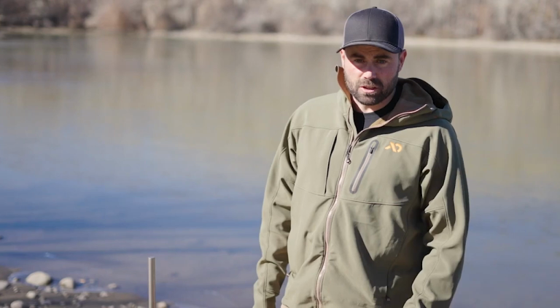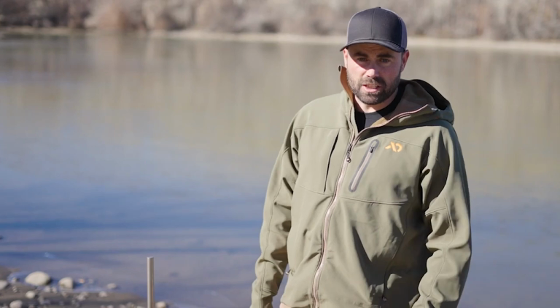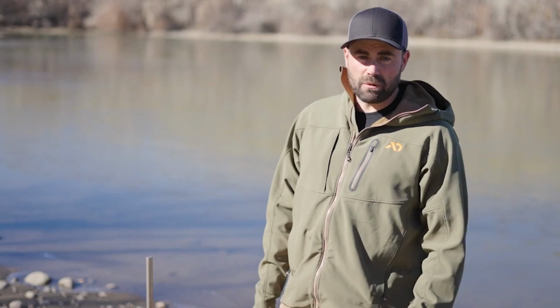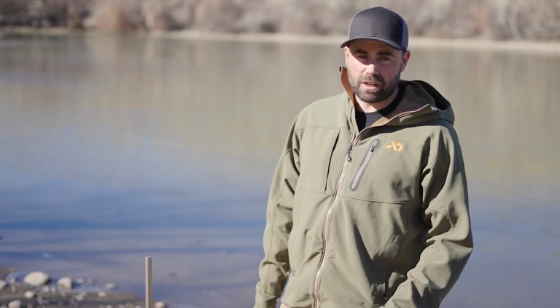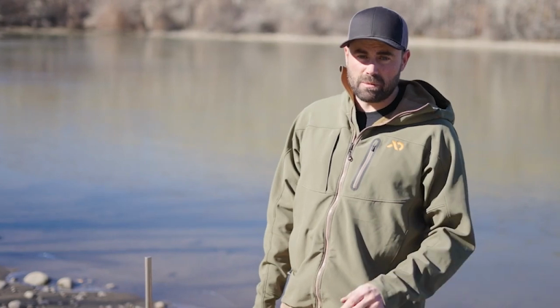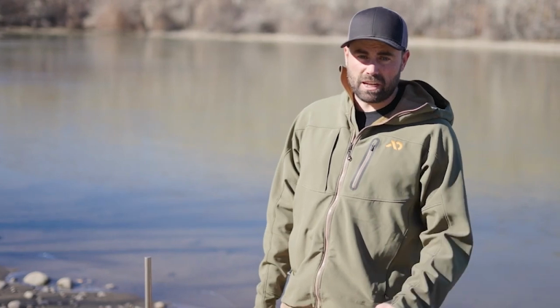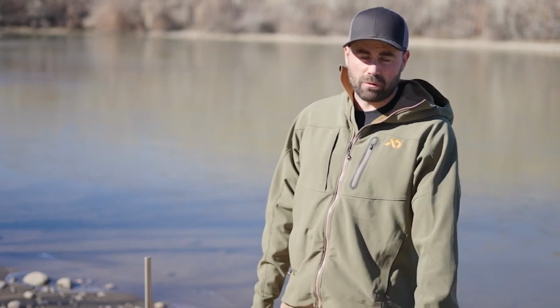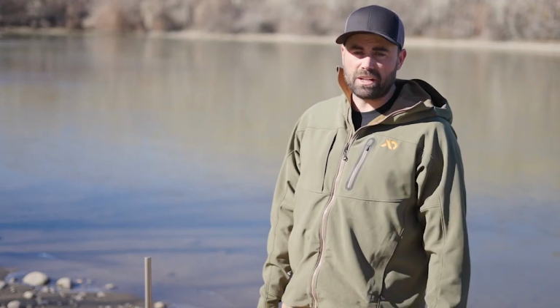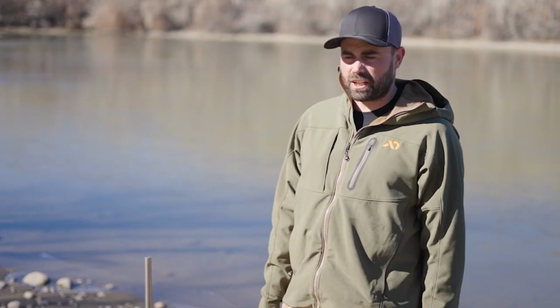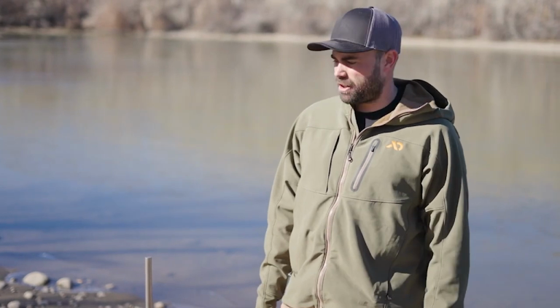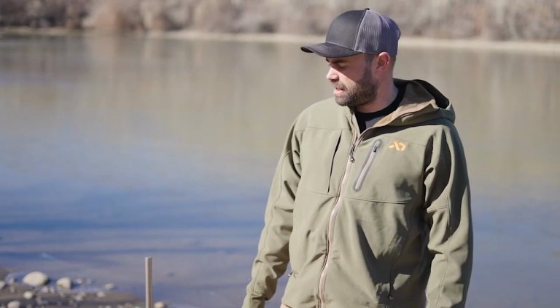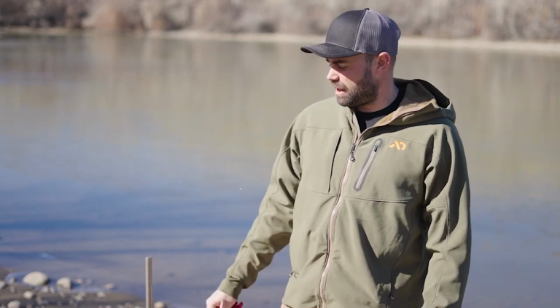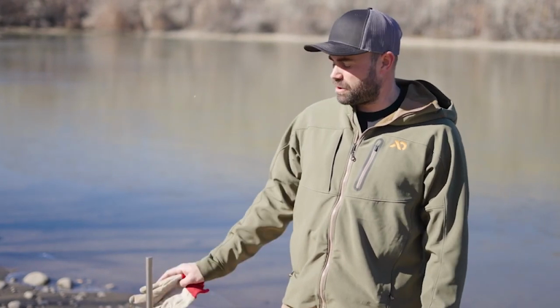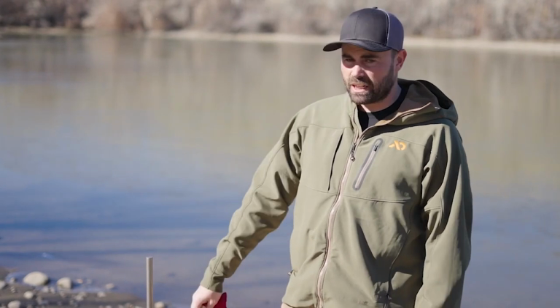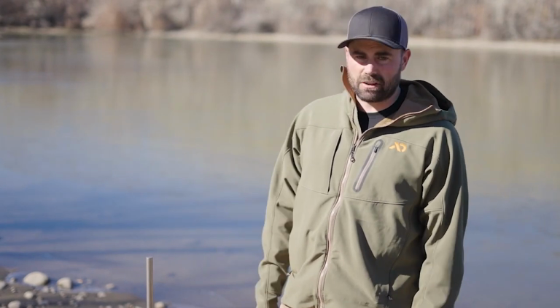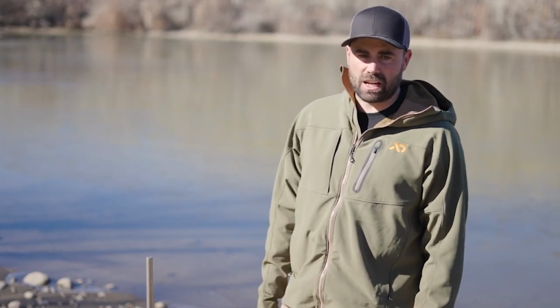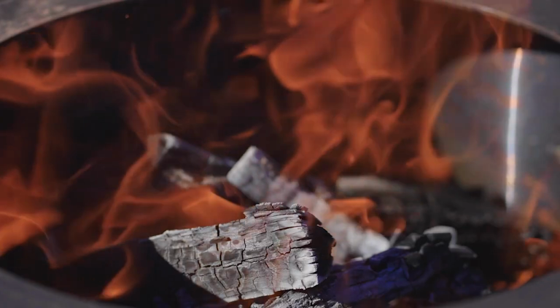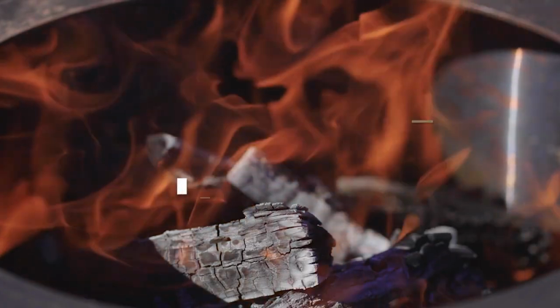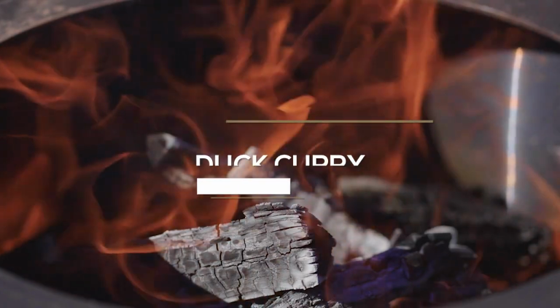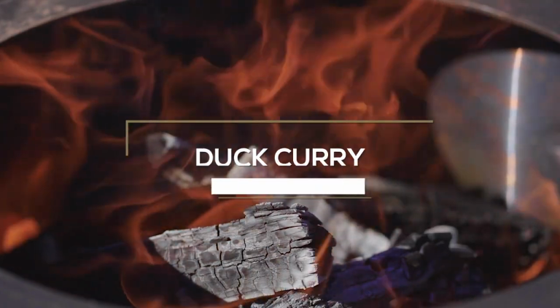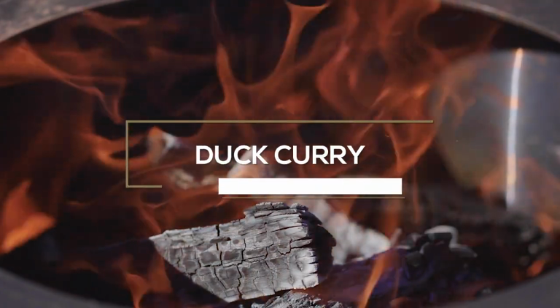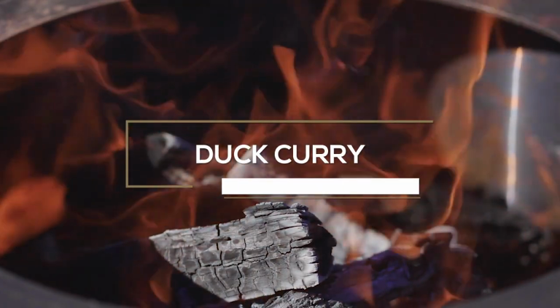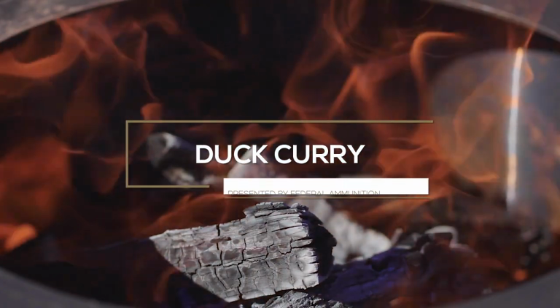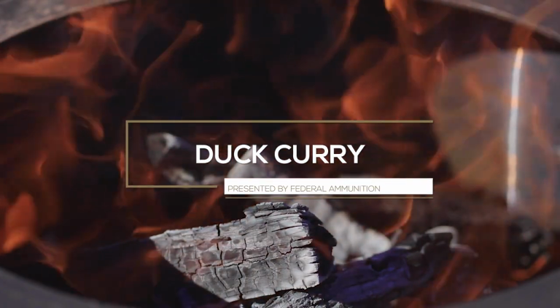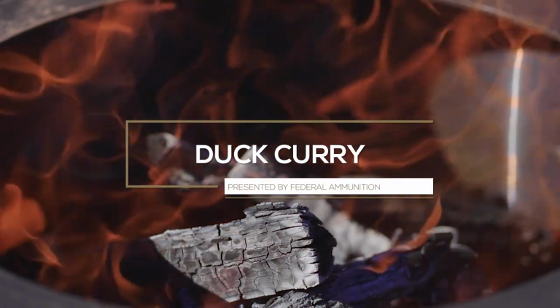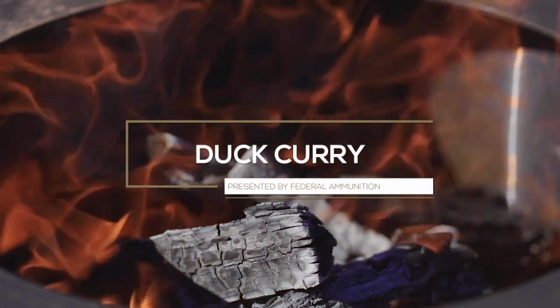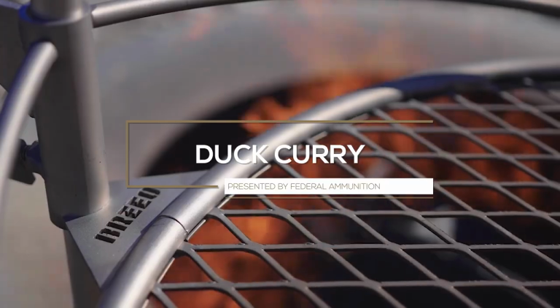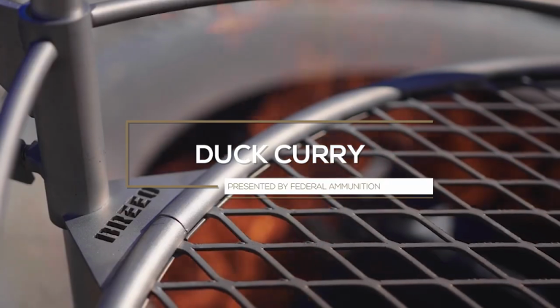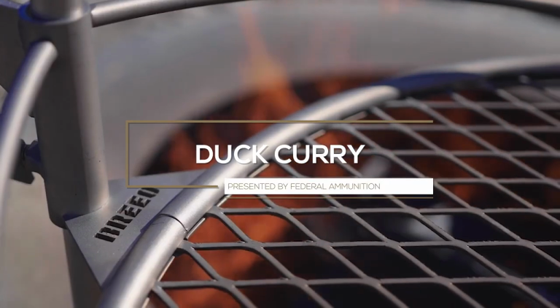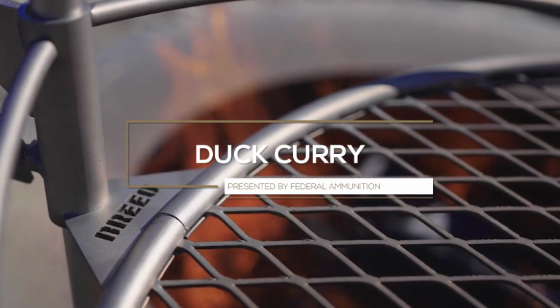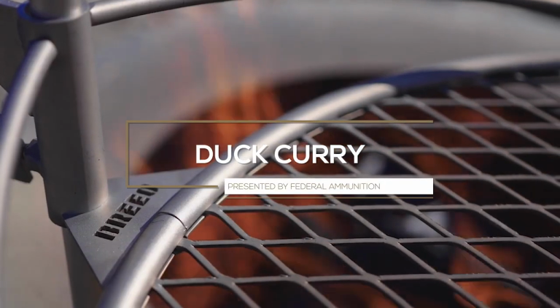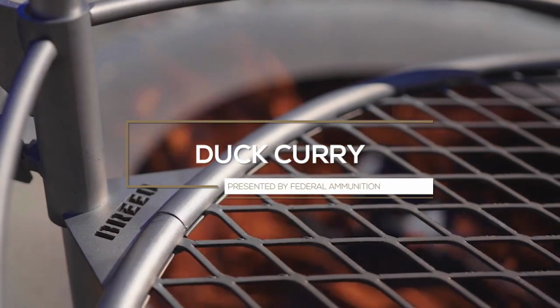So today we're going to be making red duck curry. I'm doing it outside but you can easily do this recipe at home on your stove.